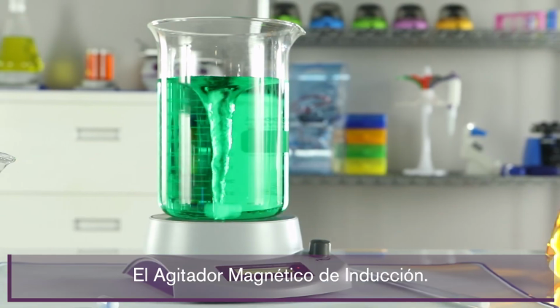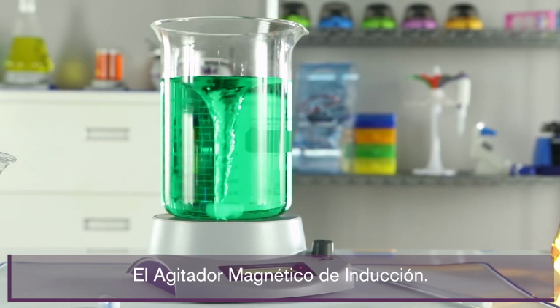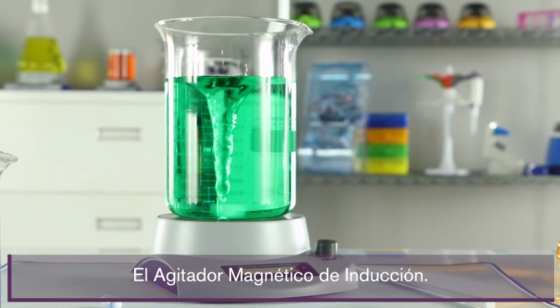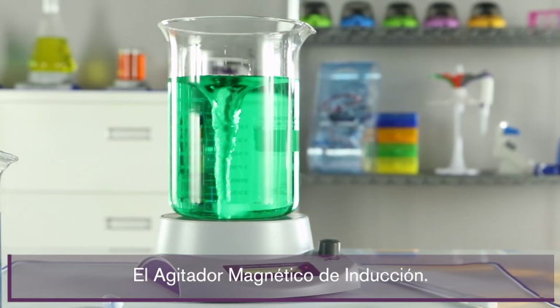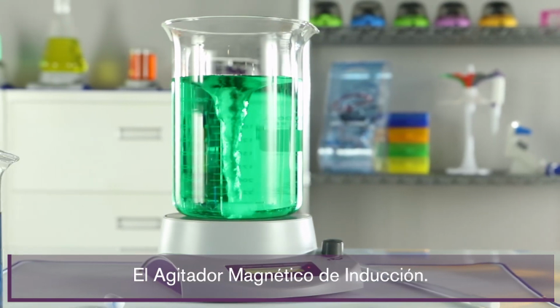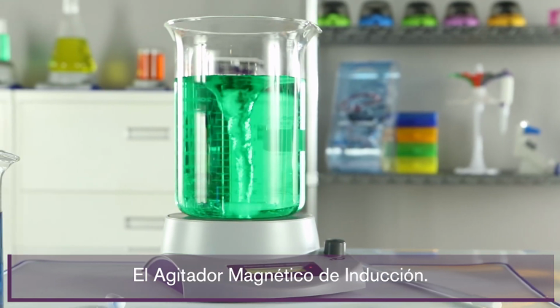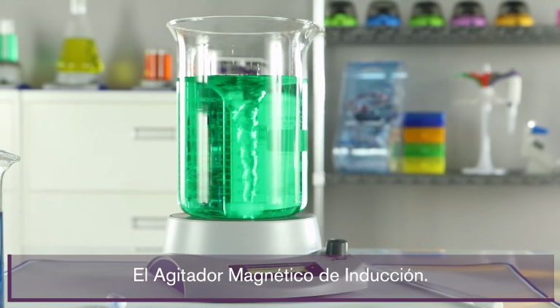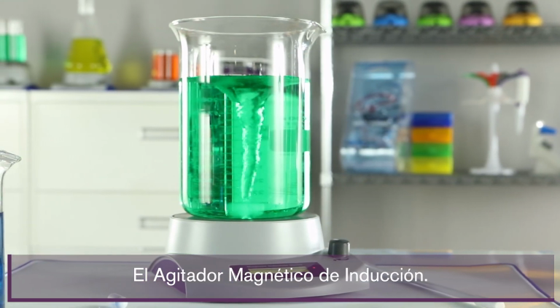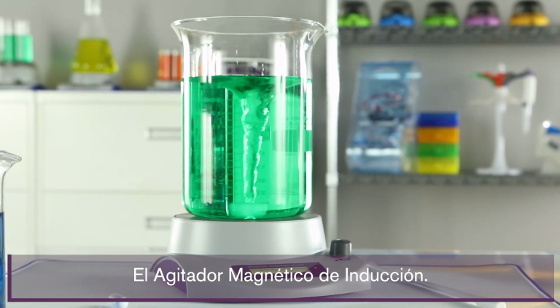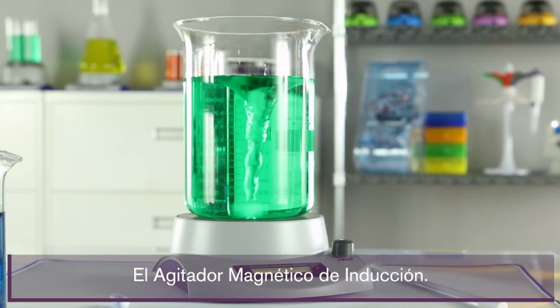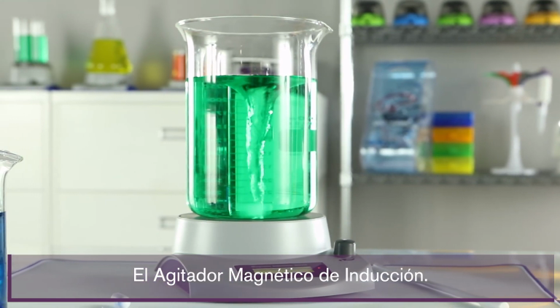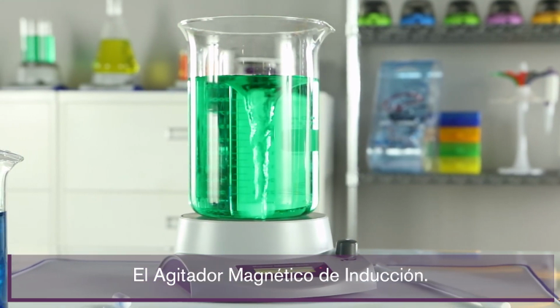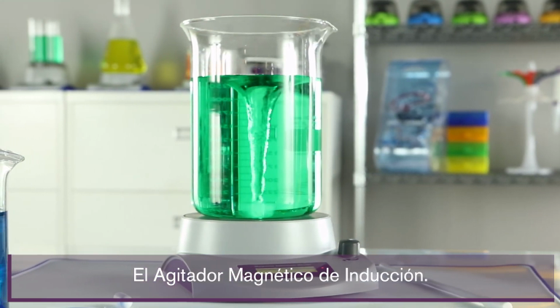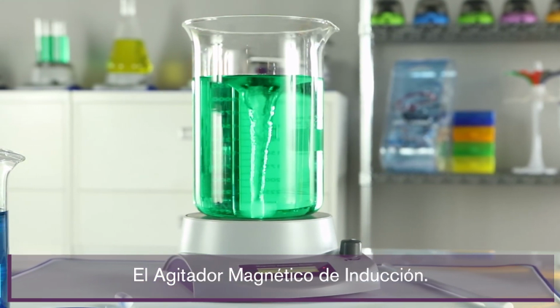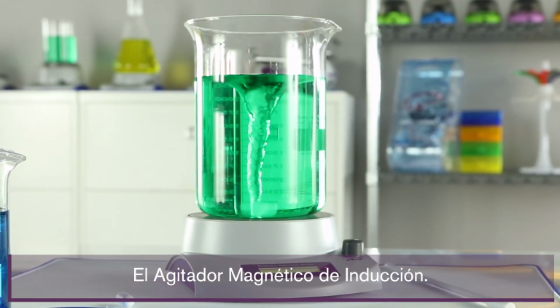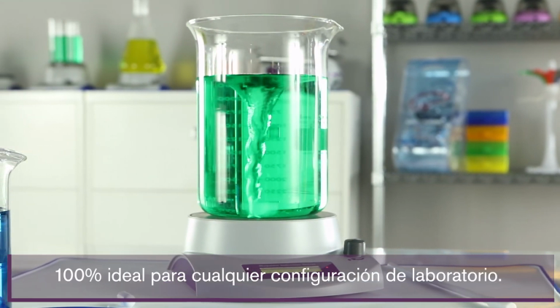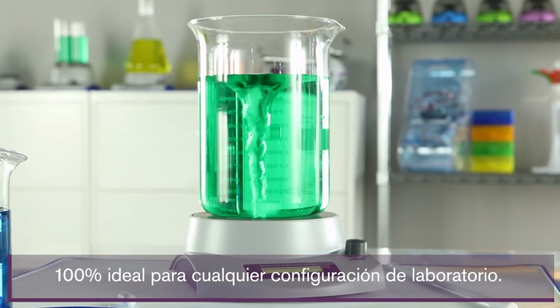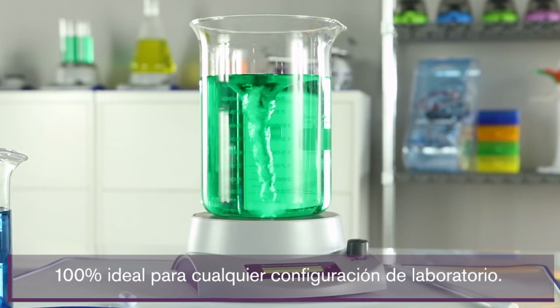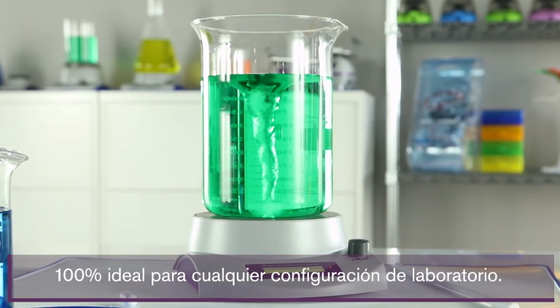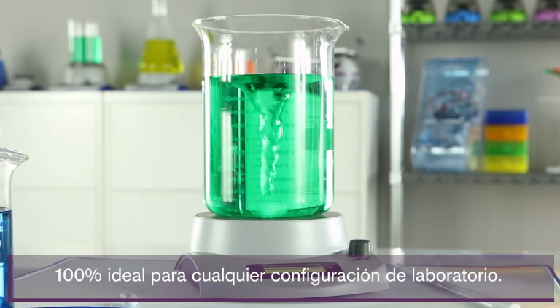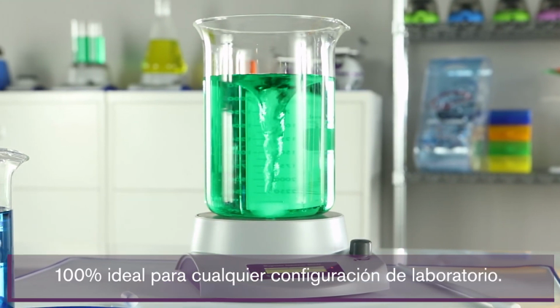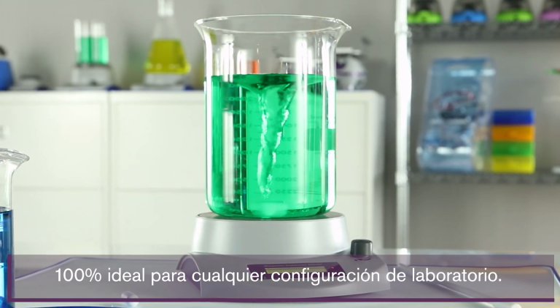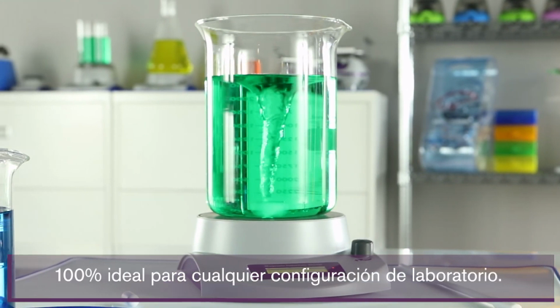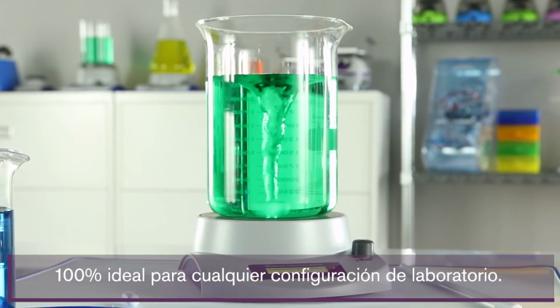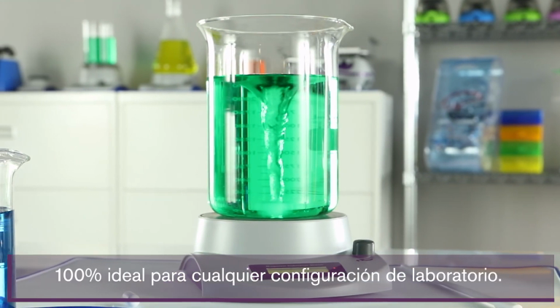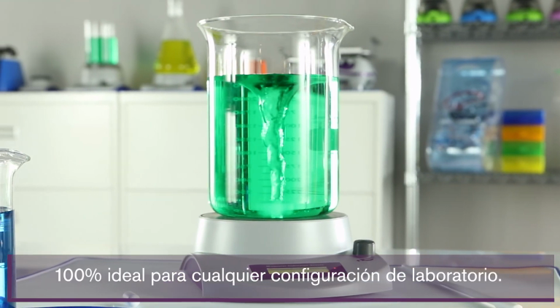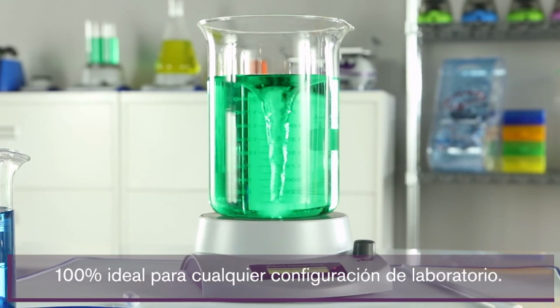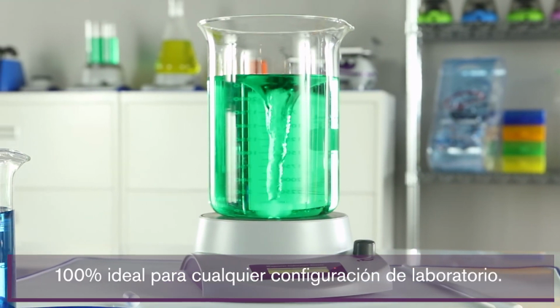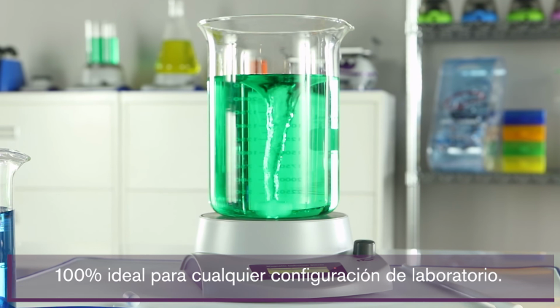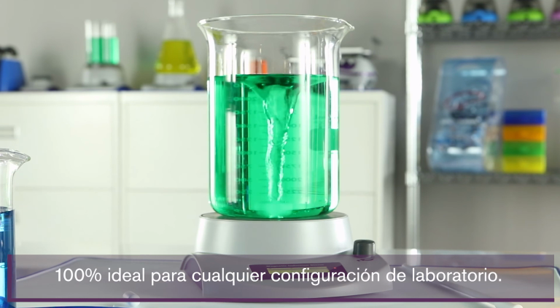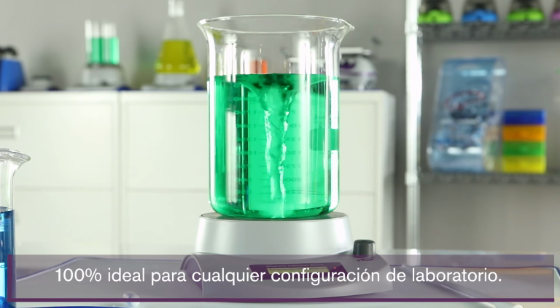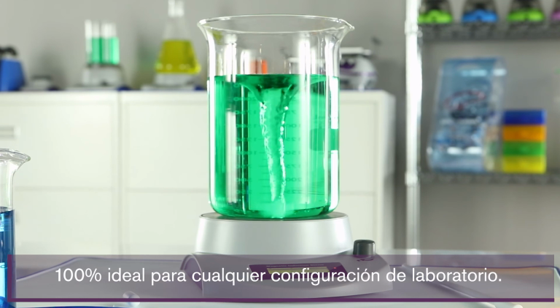The Magnetic Induction Stir — 100% ideal for any lab setting.